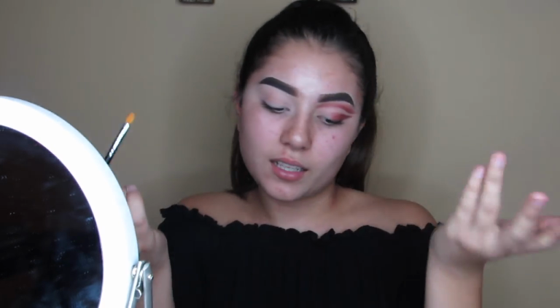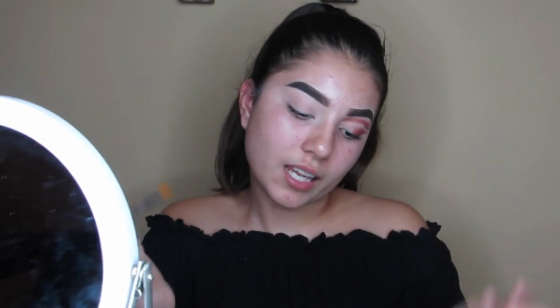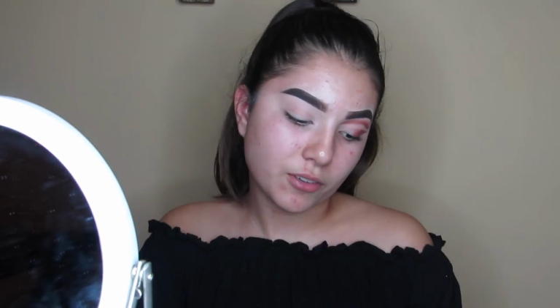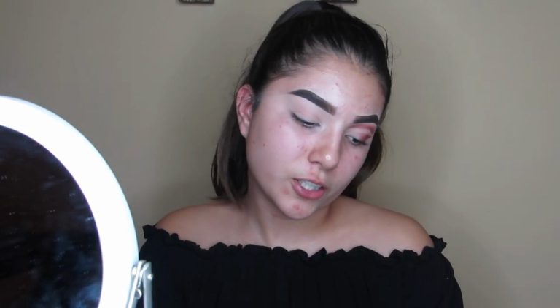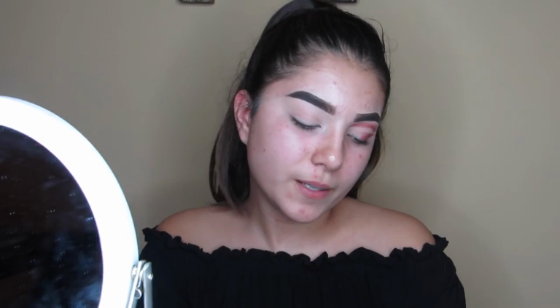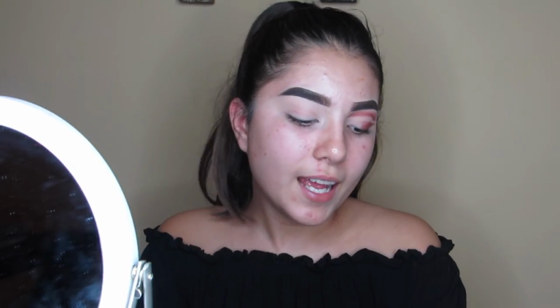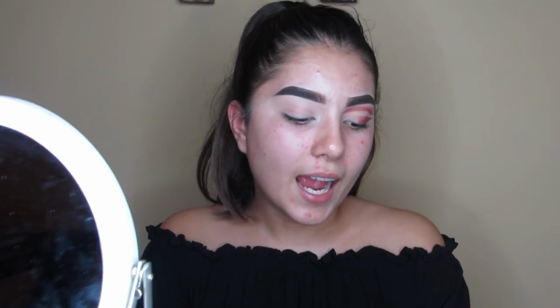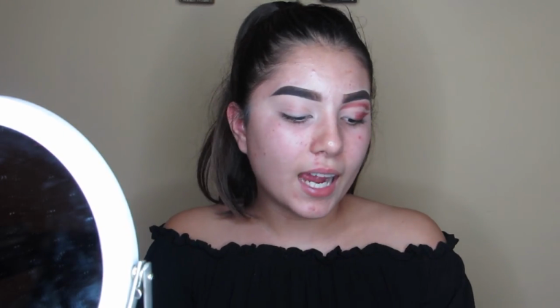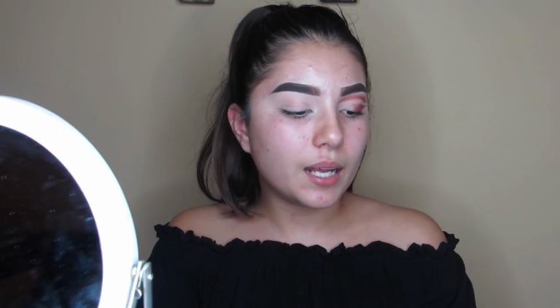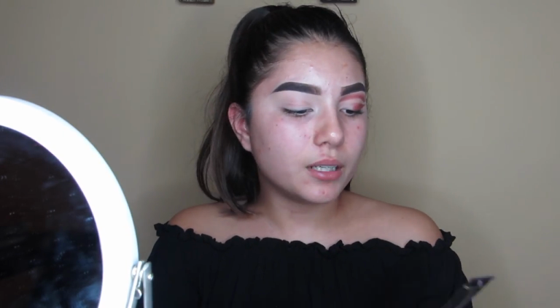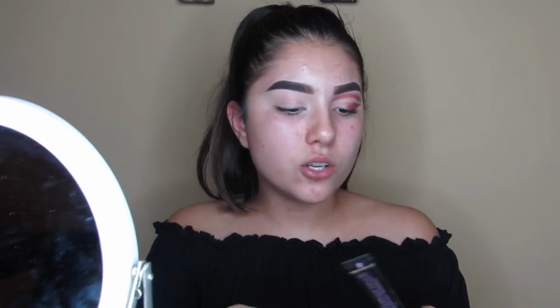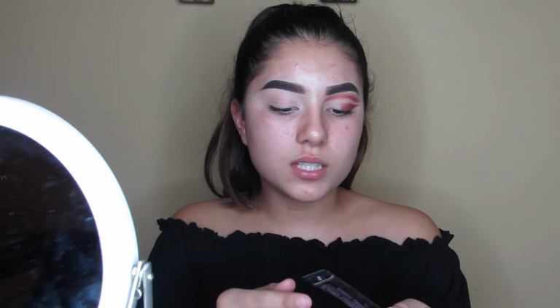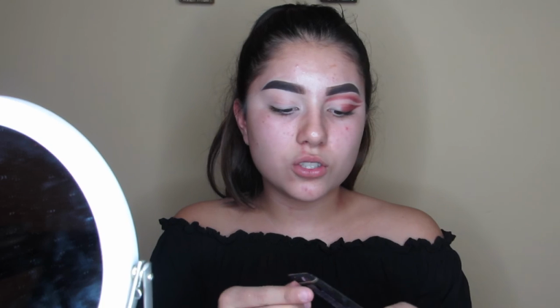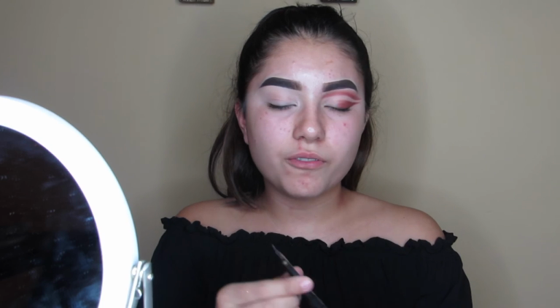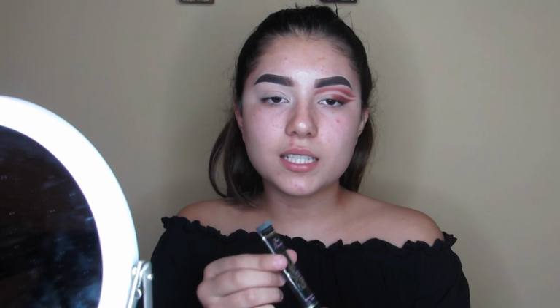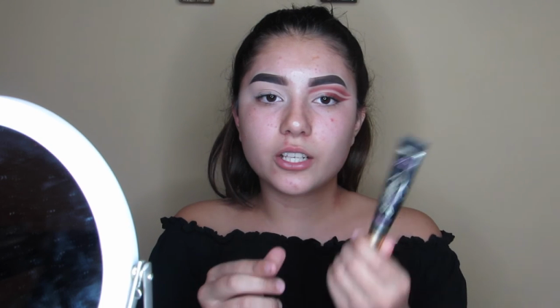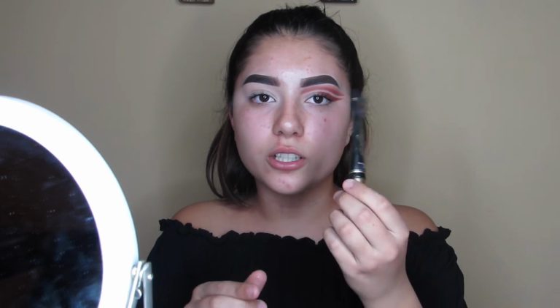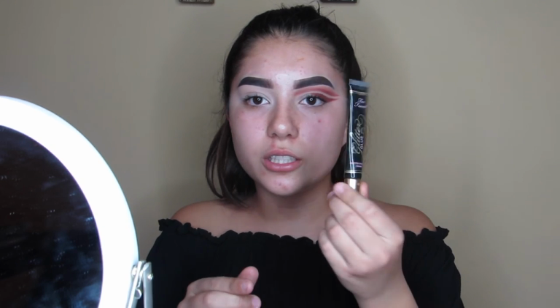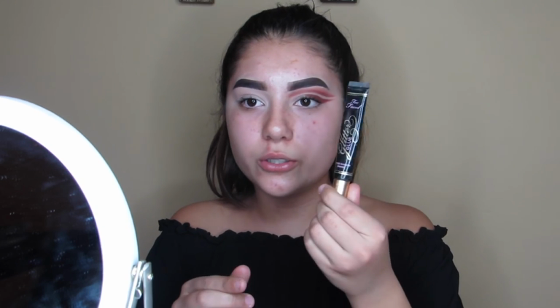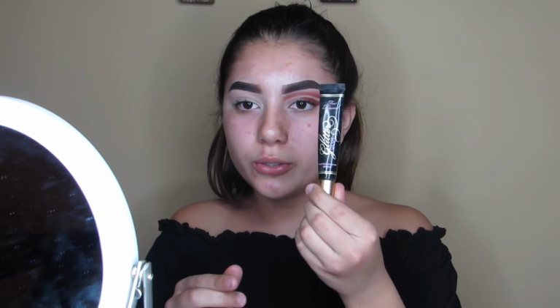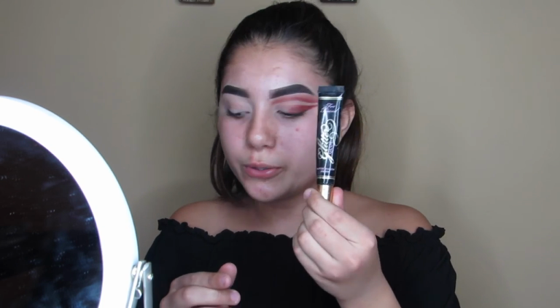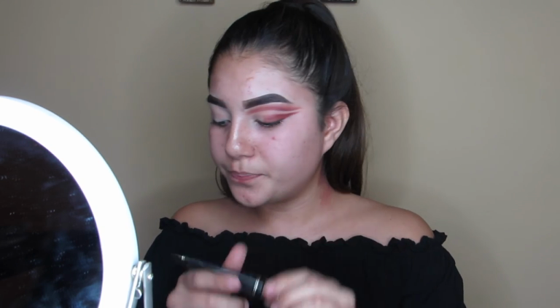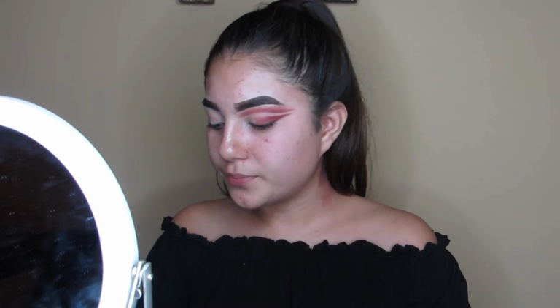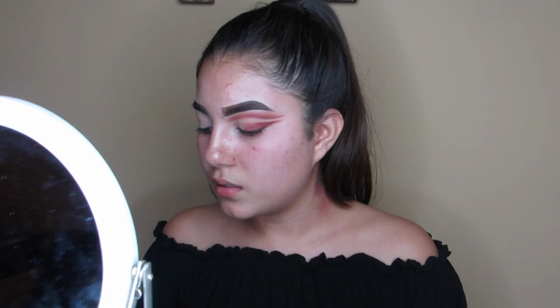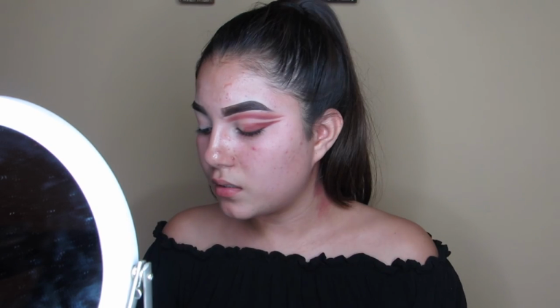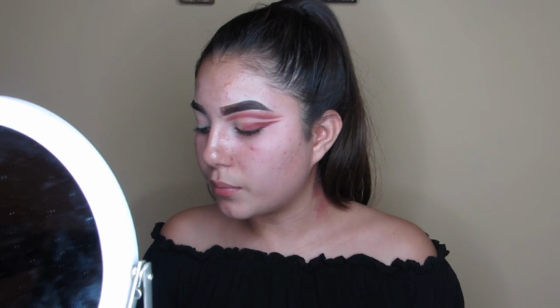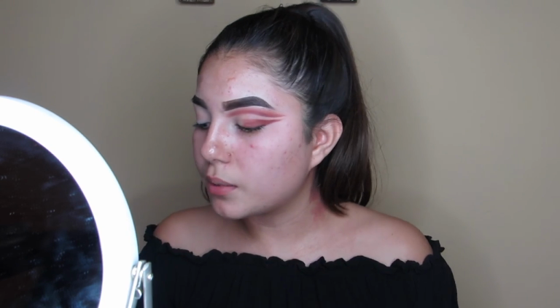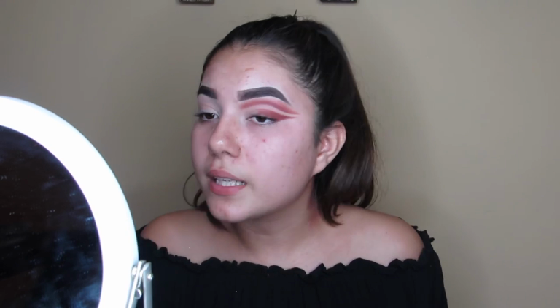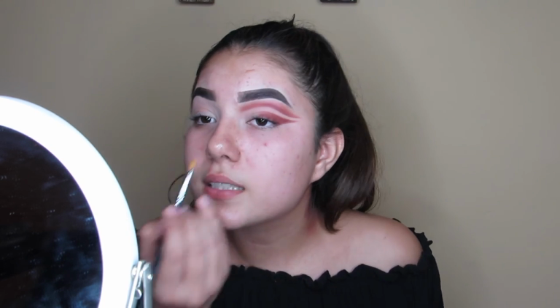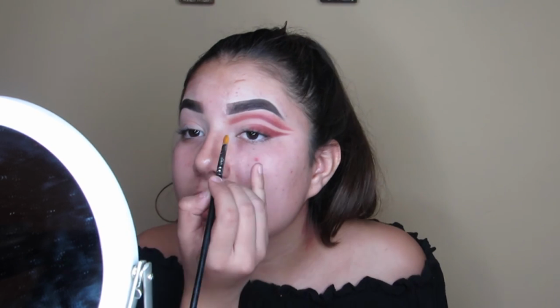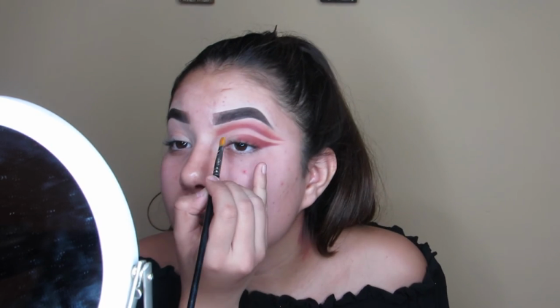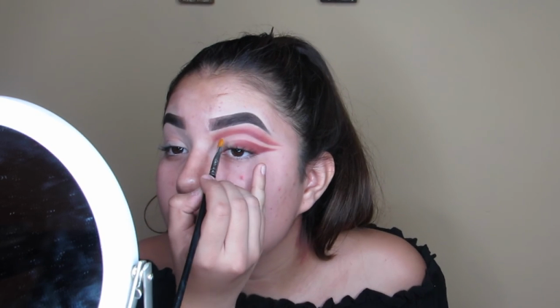I'm going in with a Morphe M170-6, which I think is a lip brush but I like it for glitter, and I'm going to use the Too Faced Glitter Glue — placing the glitter glue first.